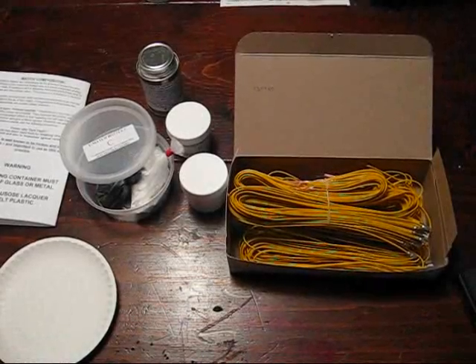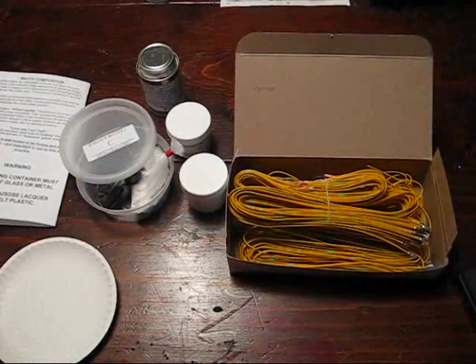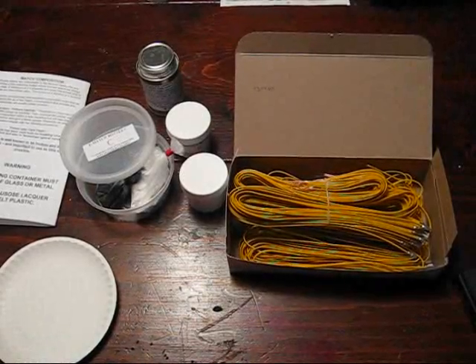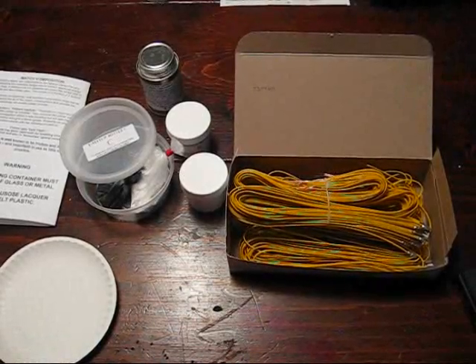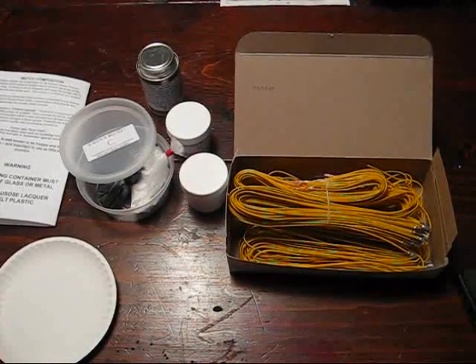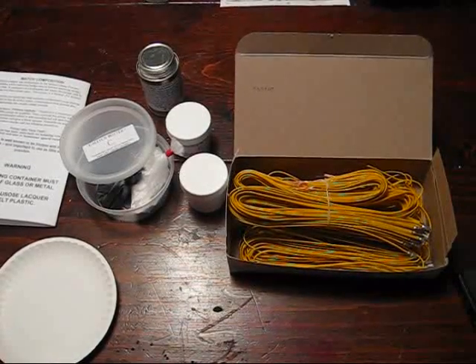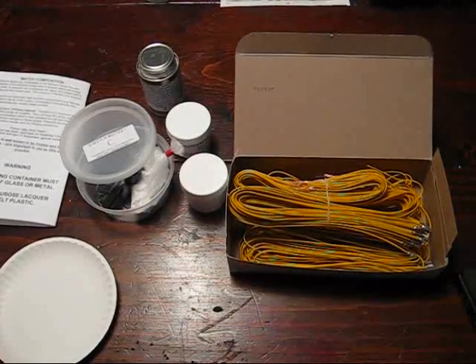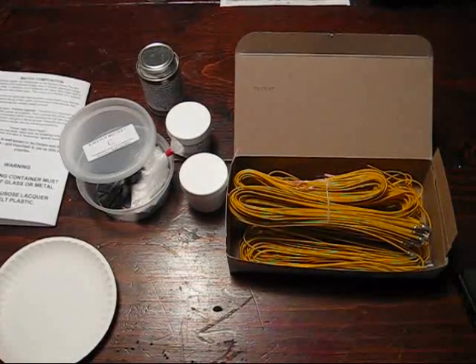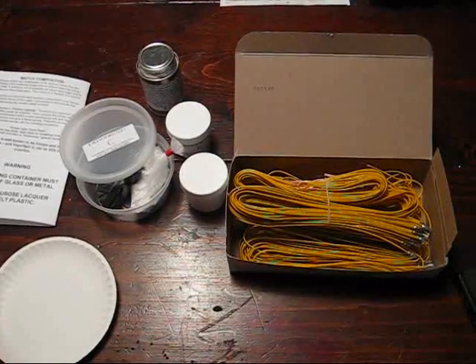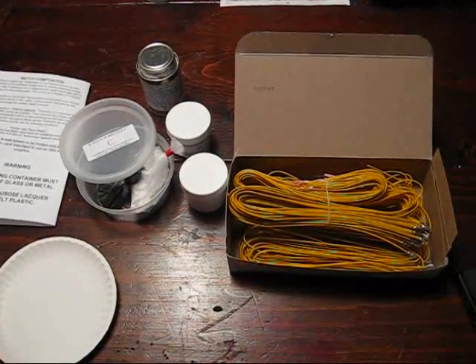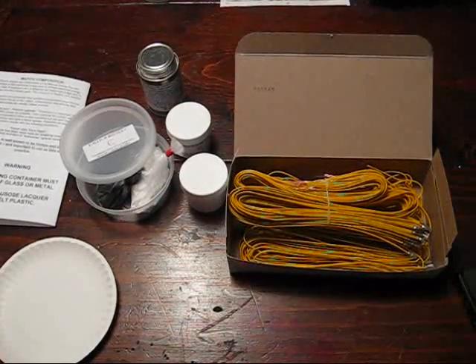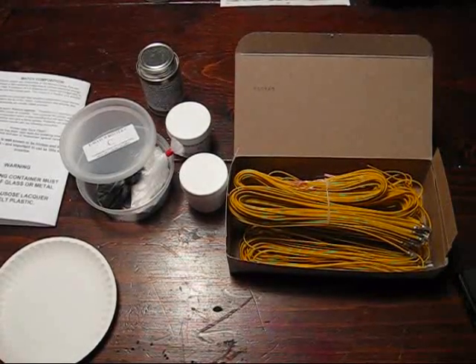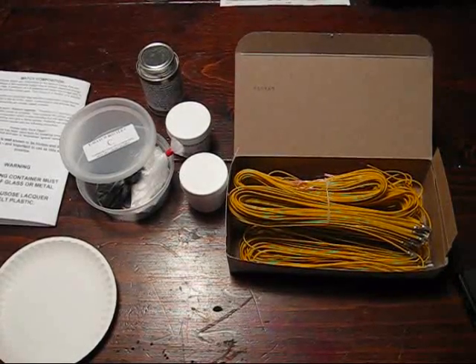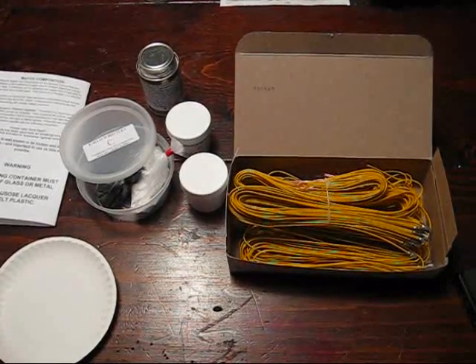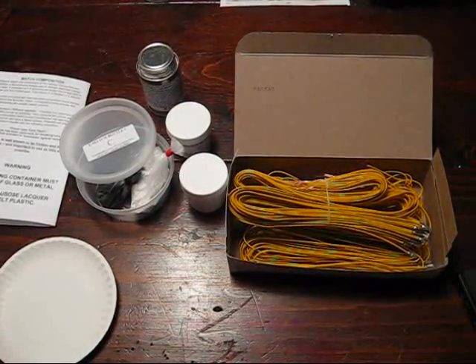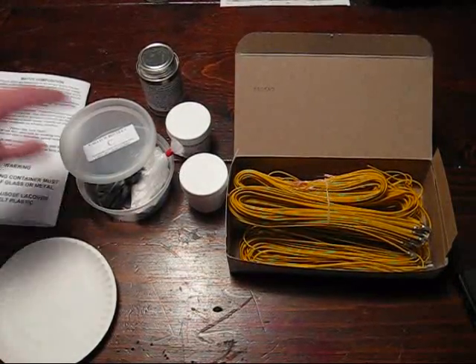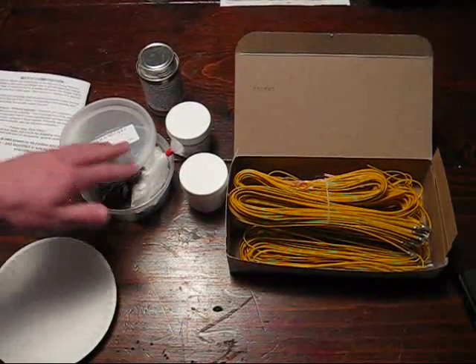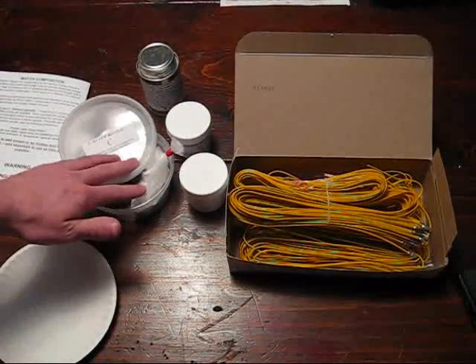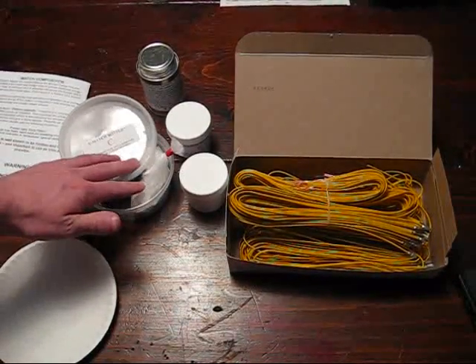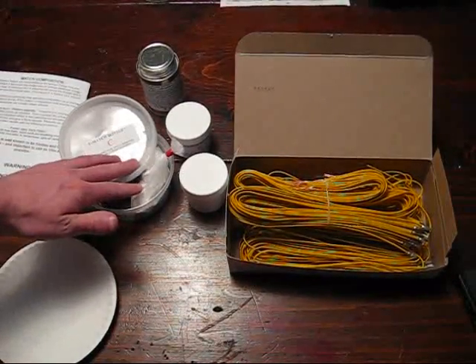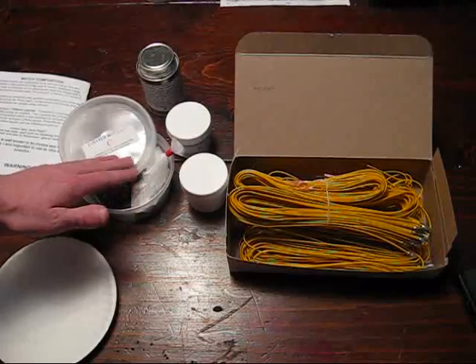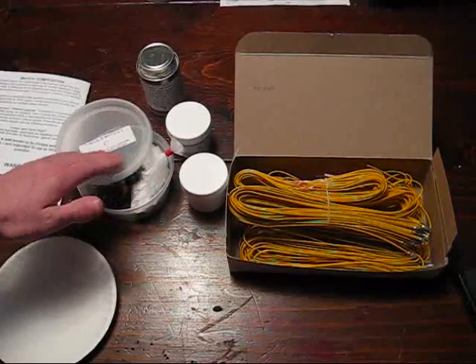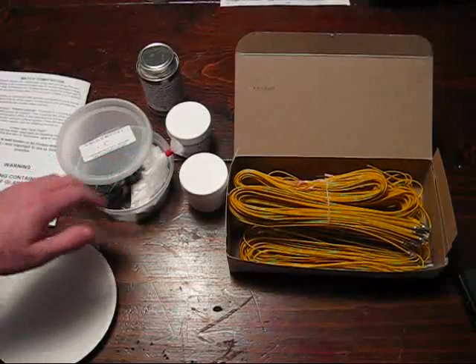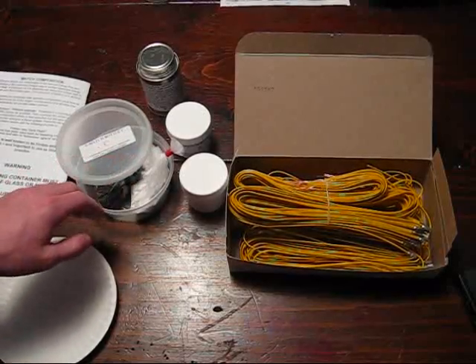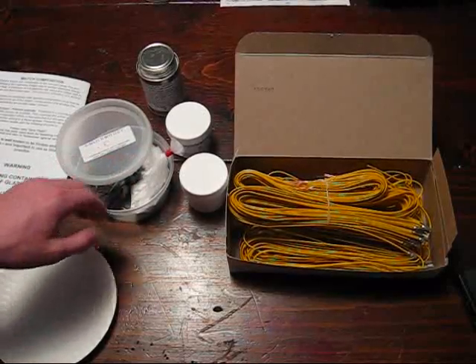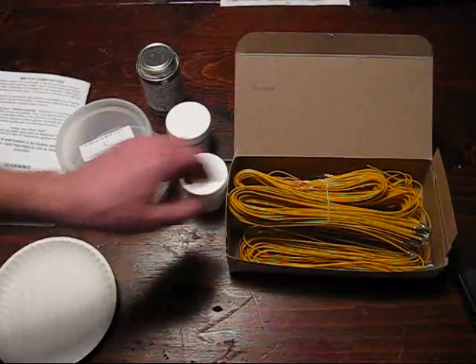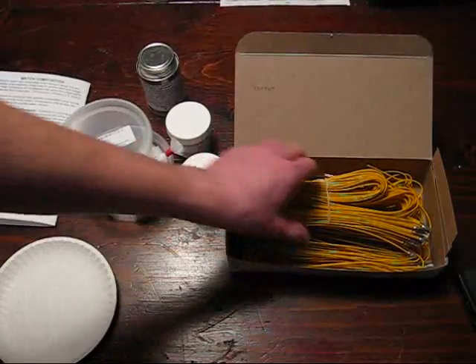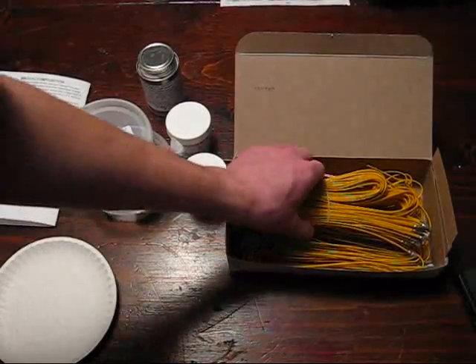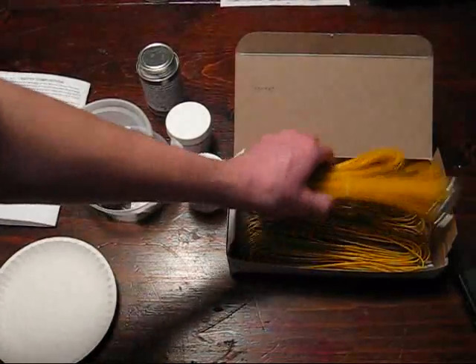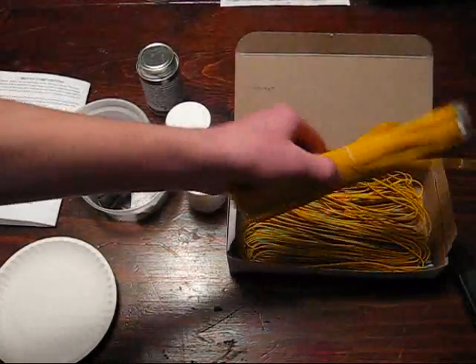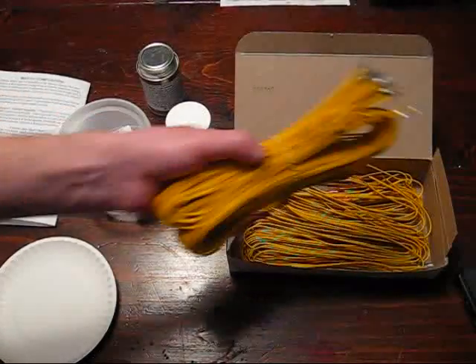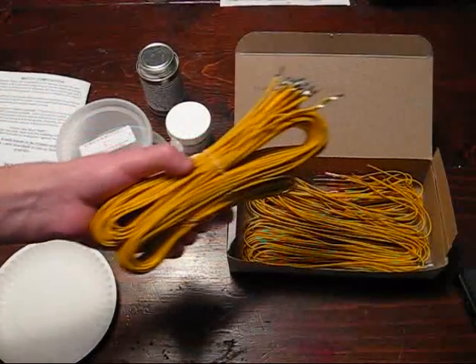Hey guys, today I'll be doing a demo on PyroDirect's e-match dip kit as well as their pre-made bridge wires.